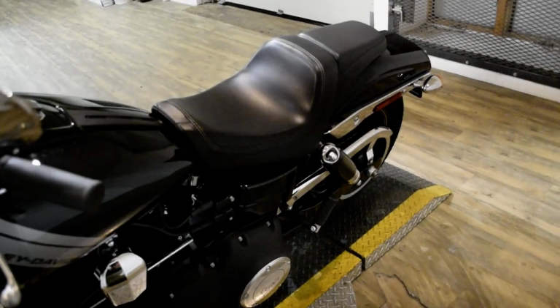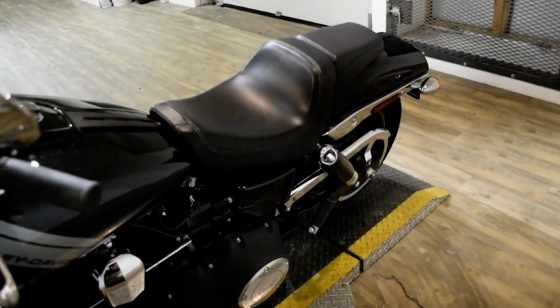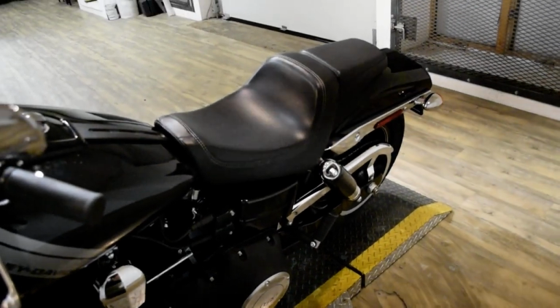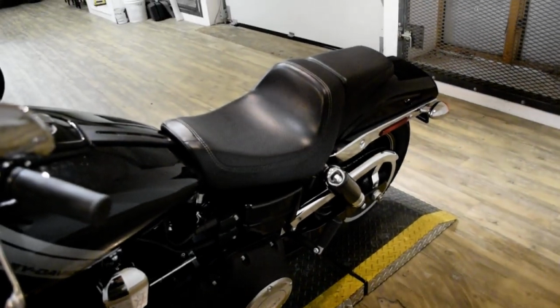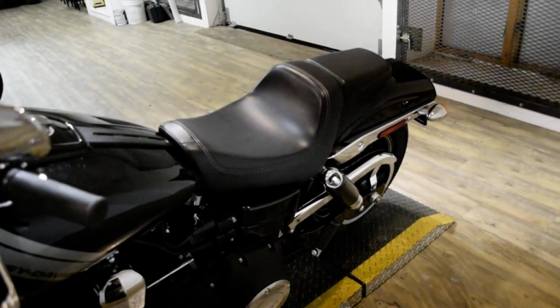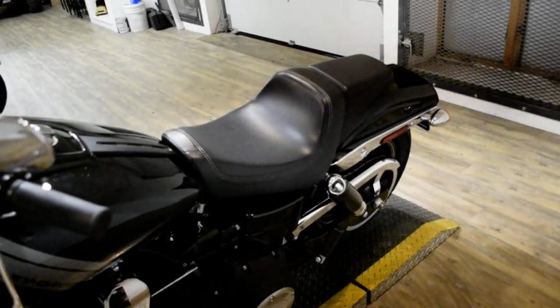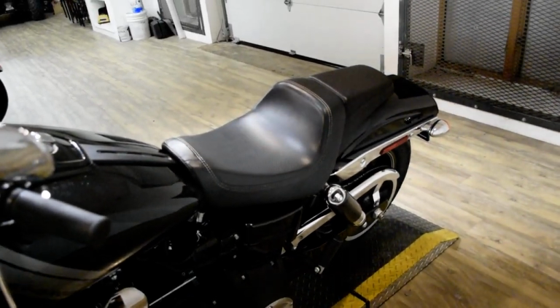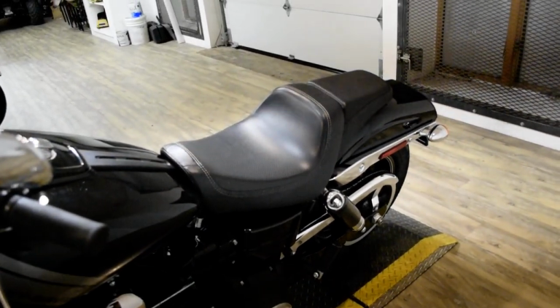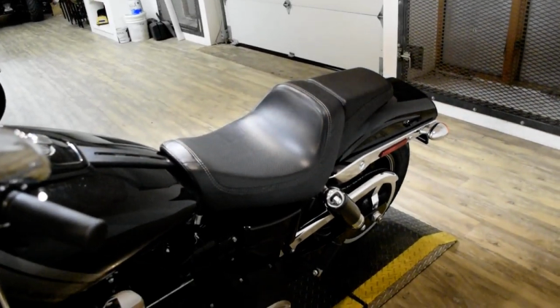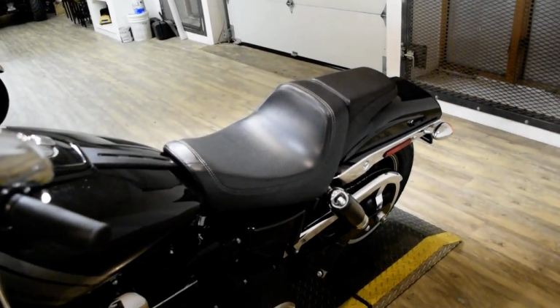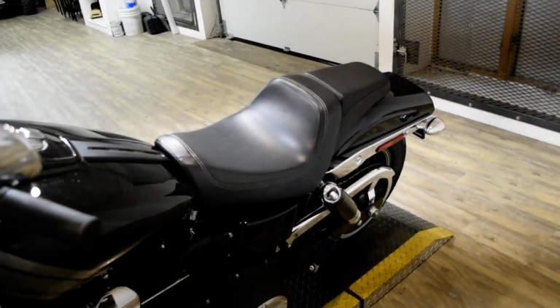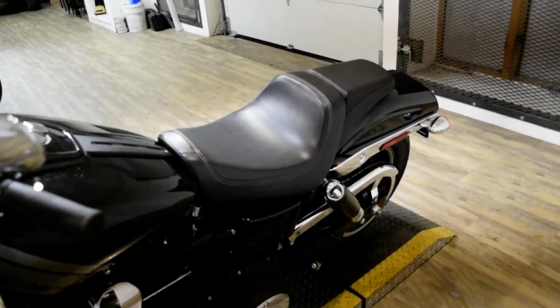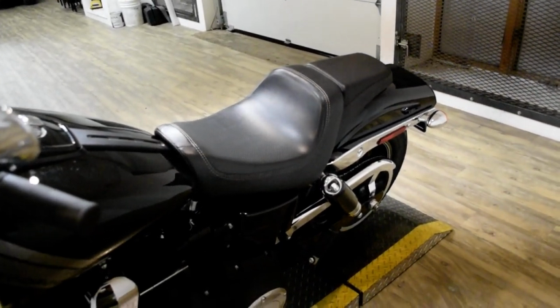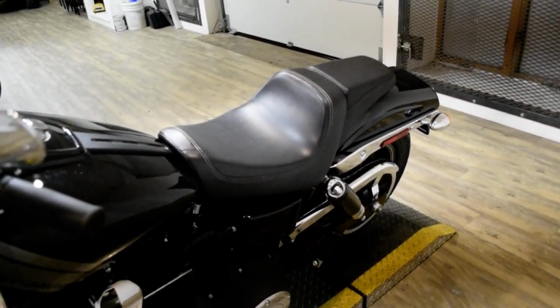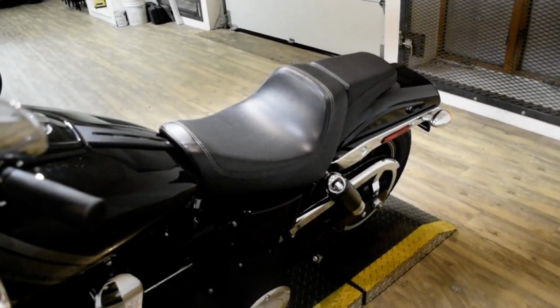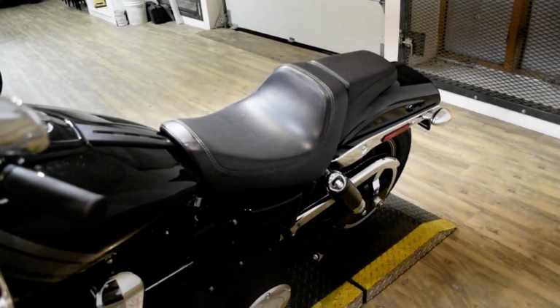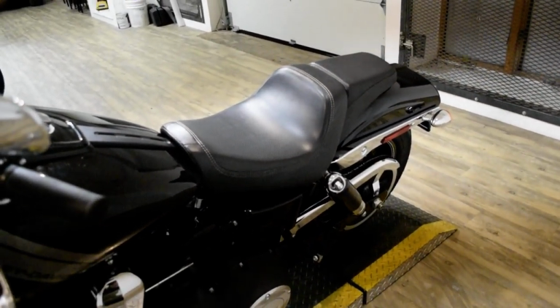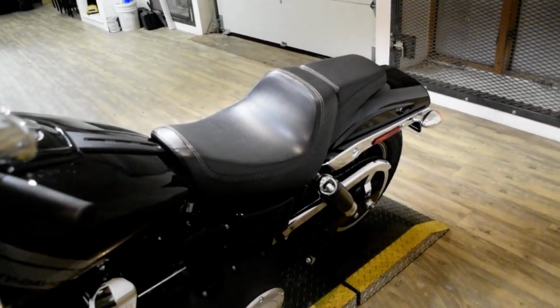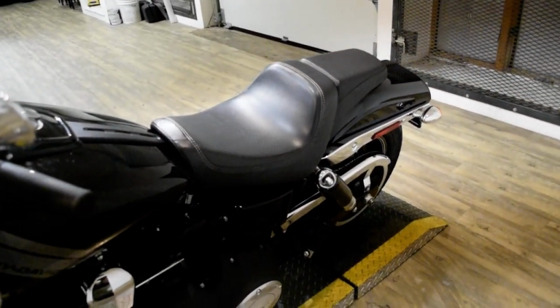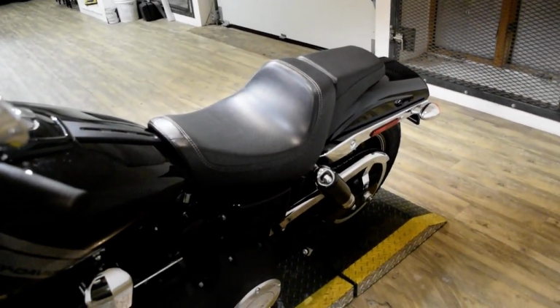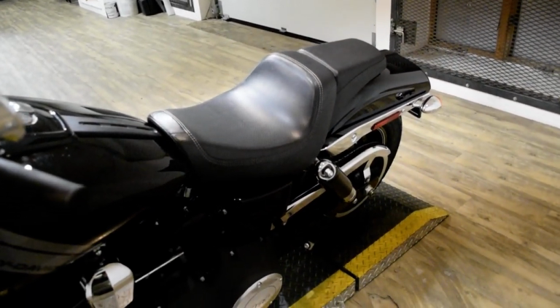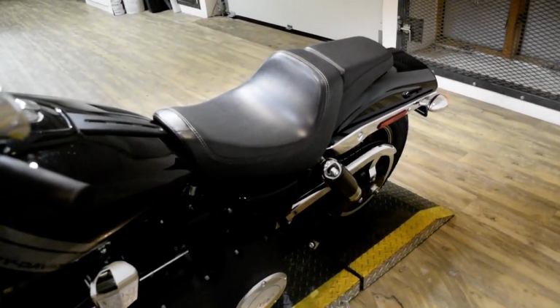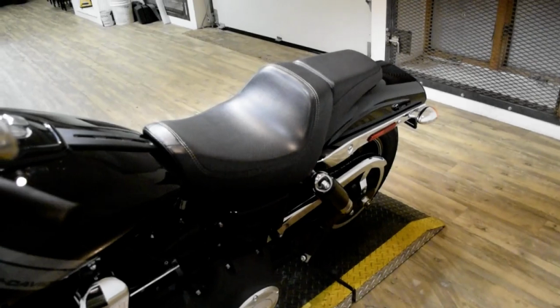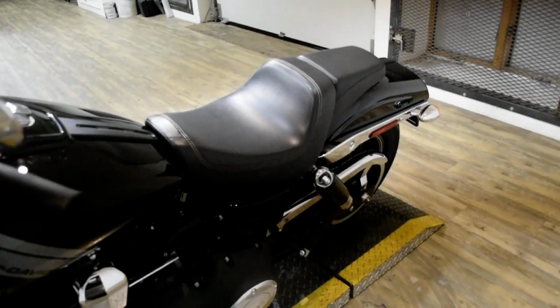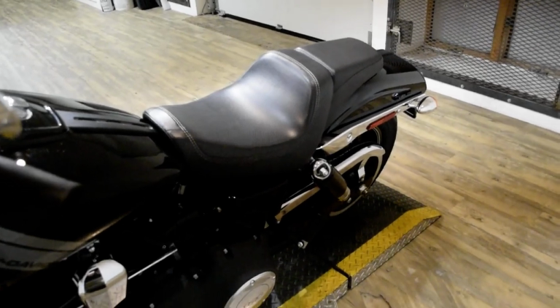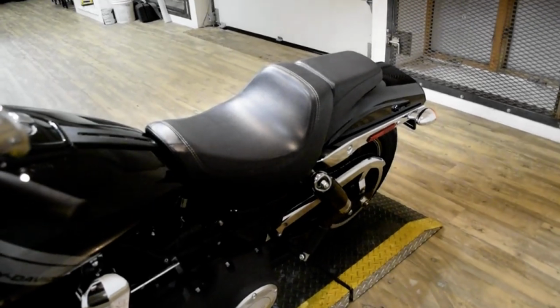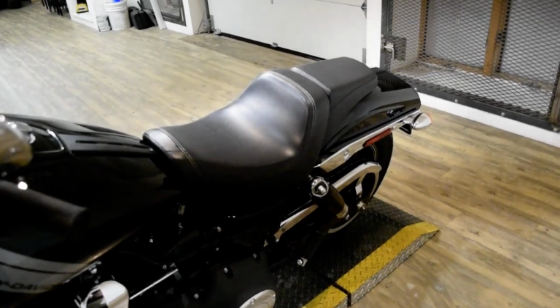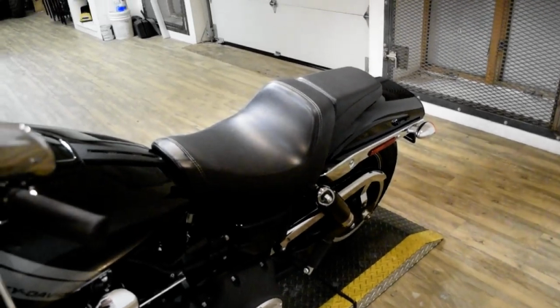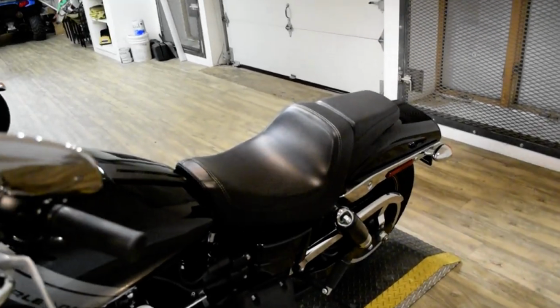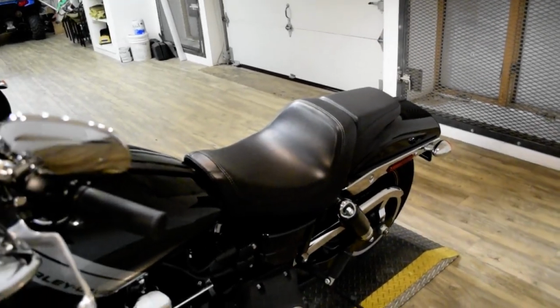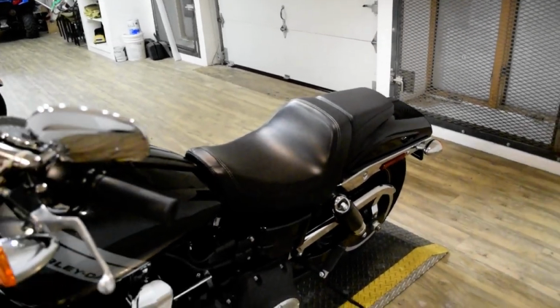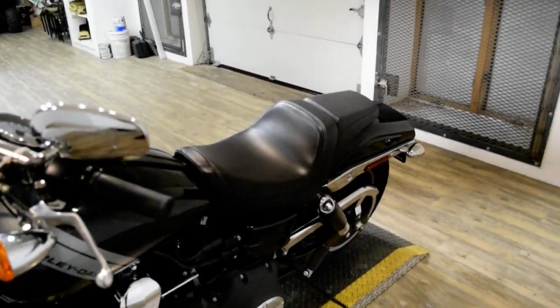This bike has been serviced and safety inspected and is ready for the road. It has 8,277 miles on it.